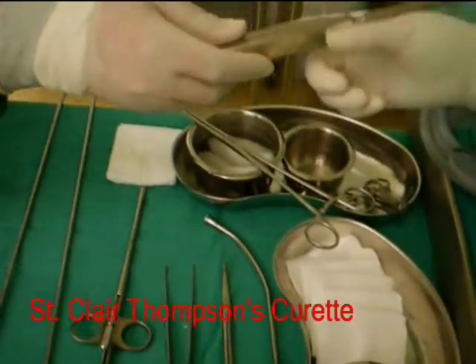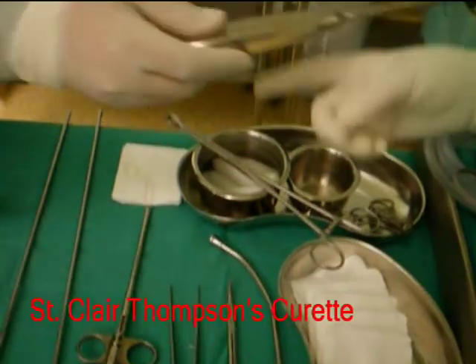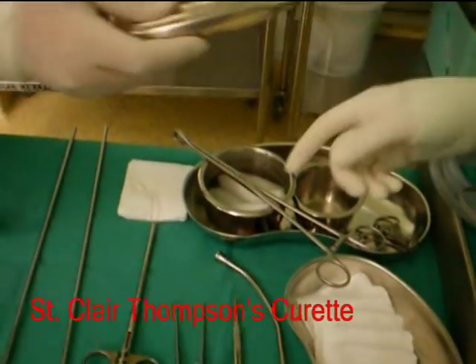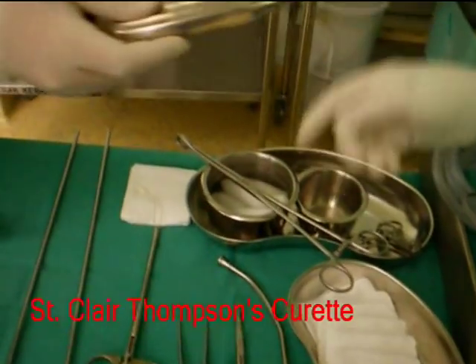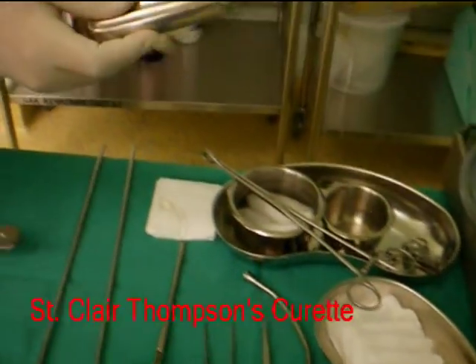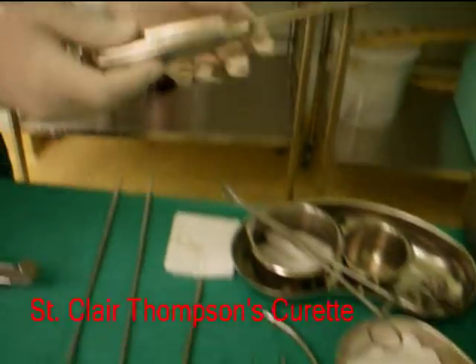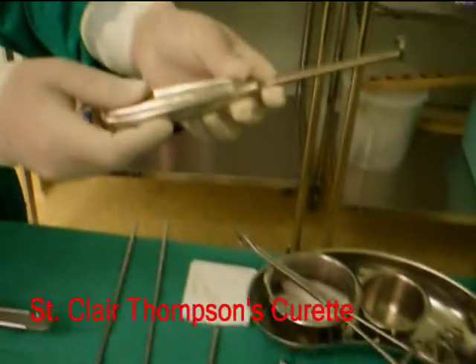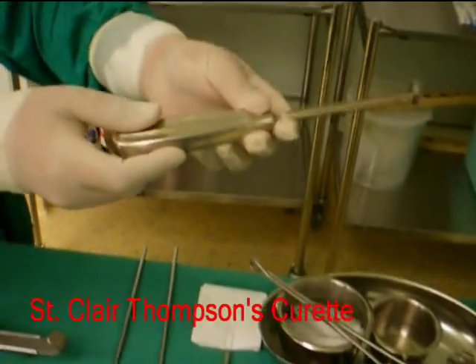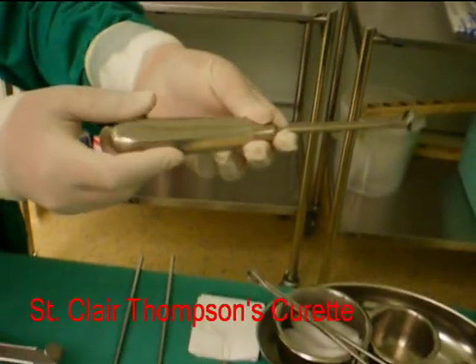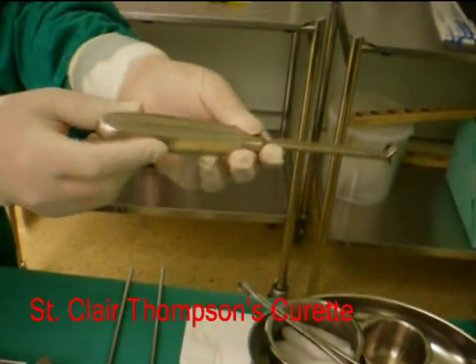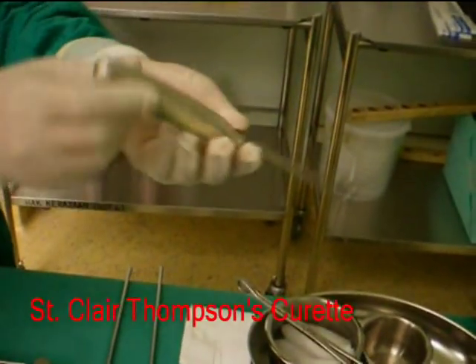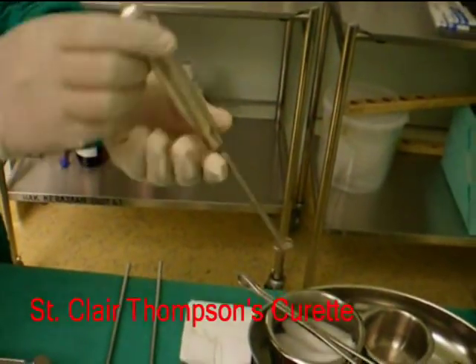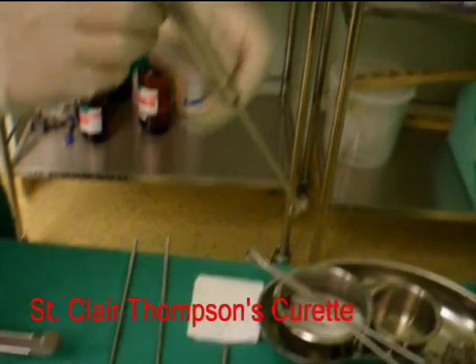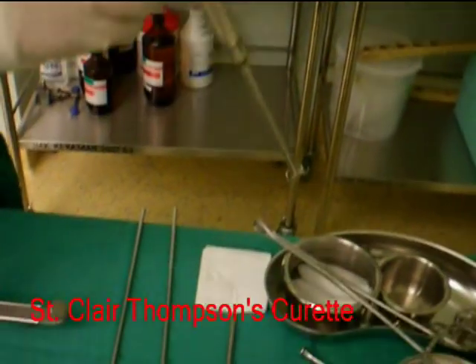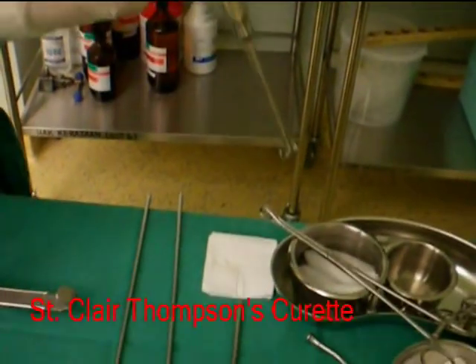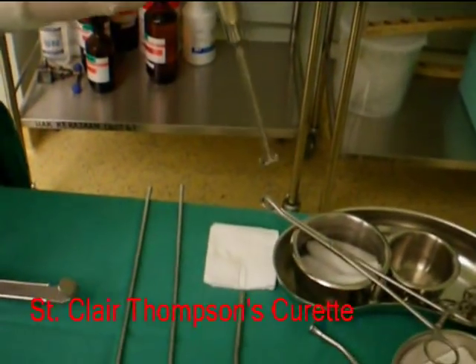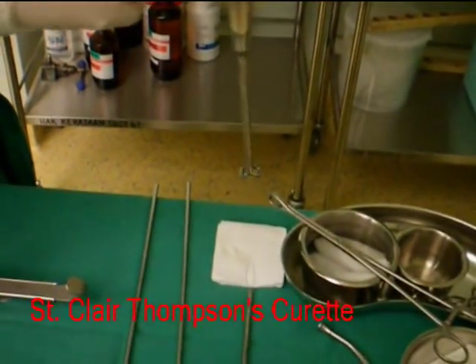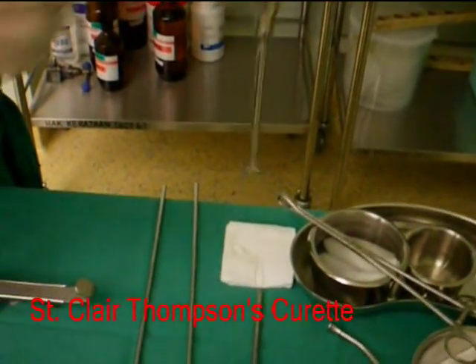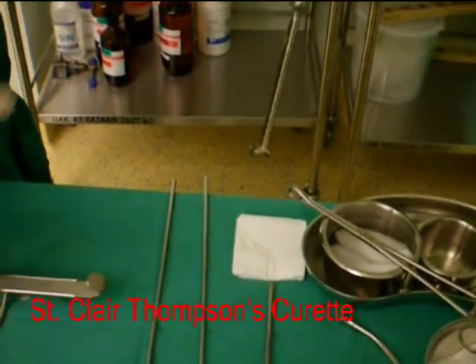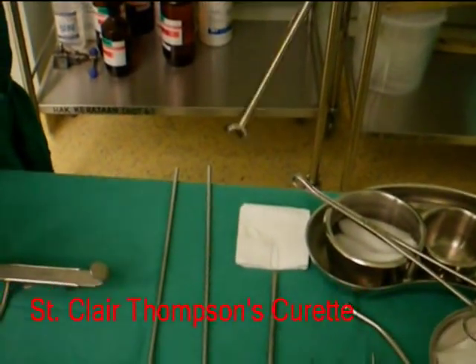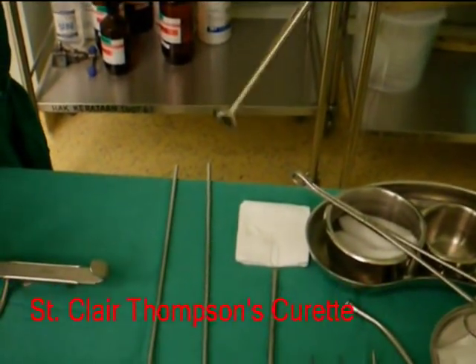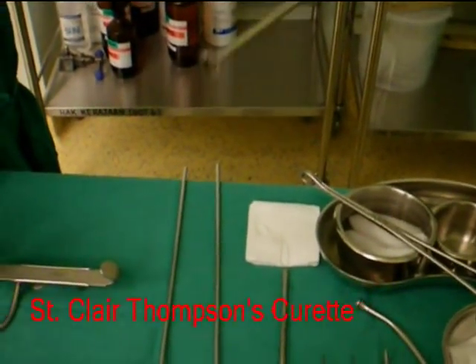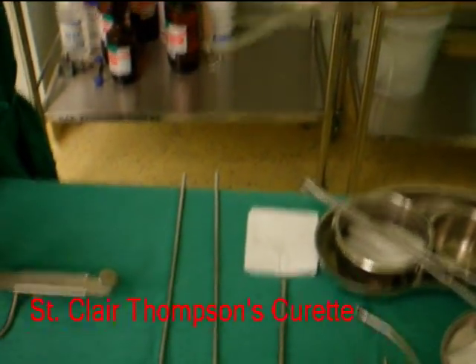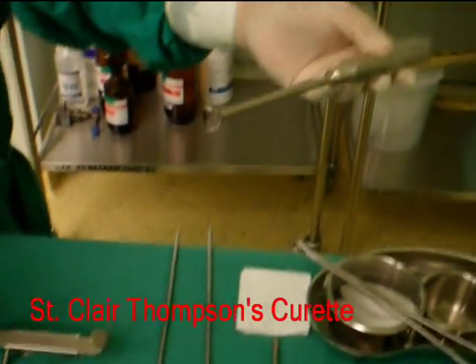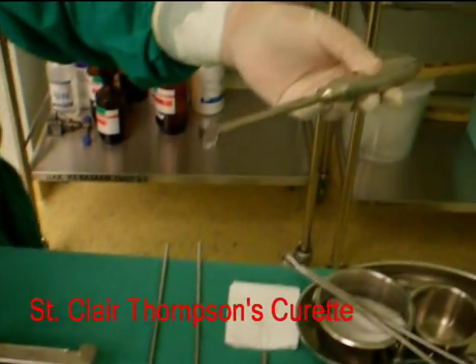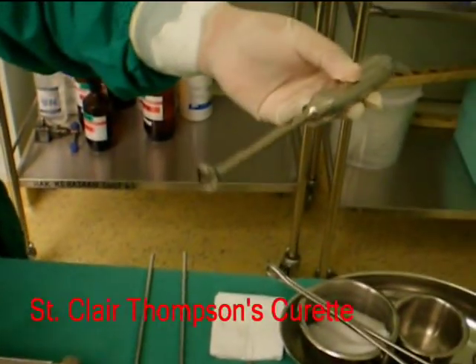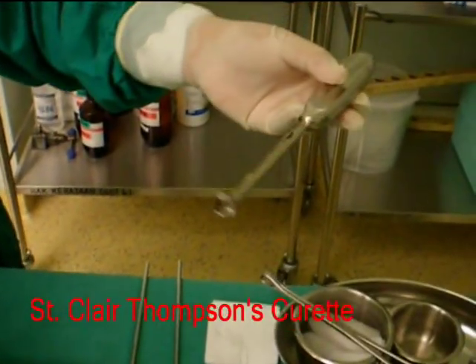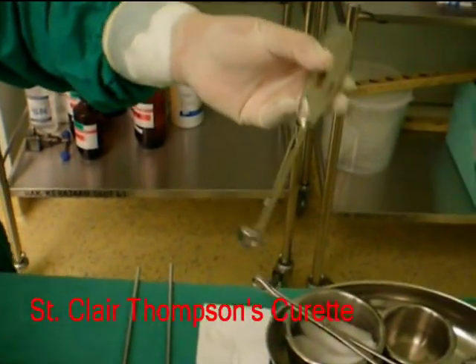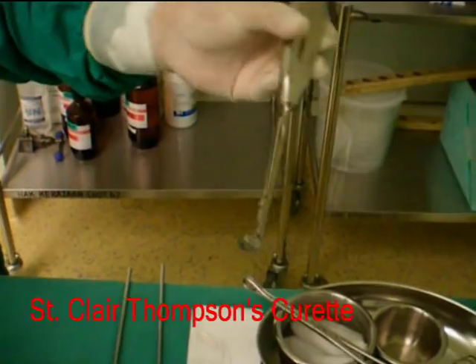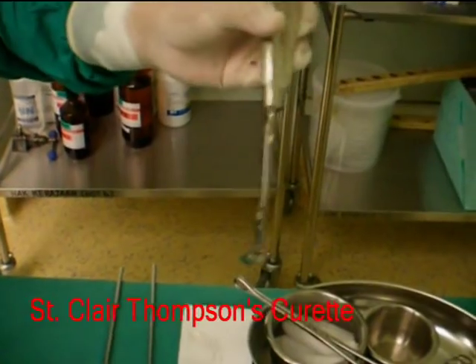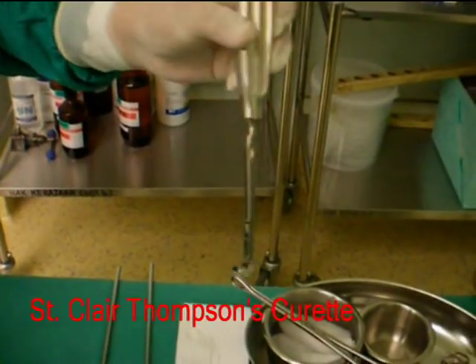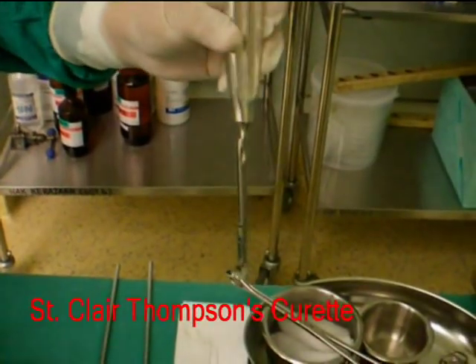In case there is a need to remove the adenoid glands, a St. Claire Thompson's curette is used.